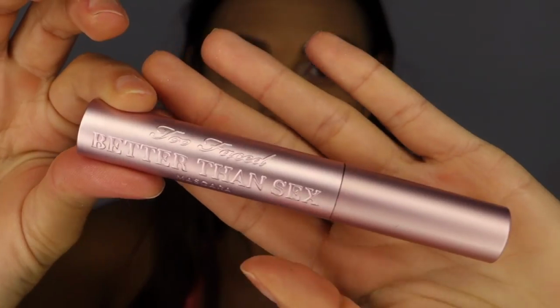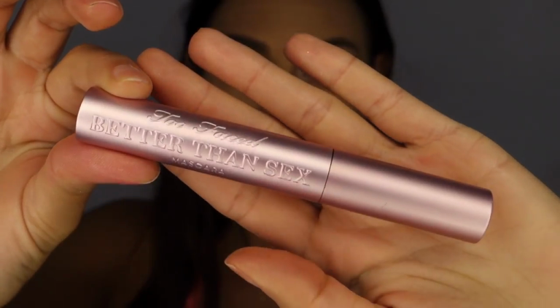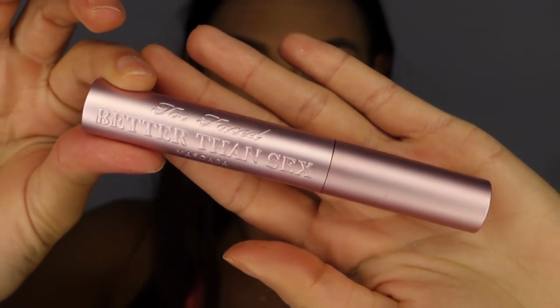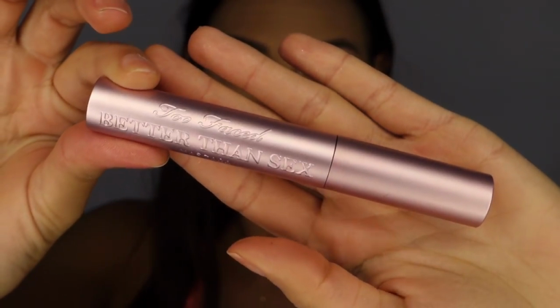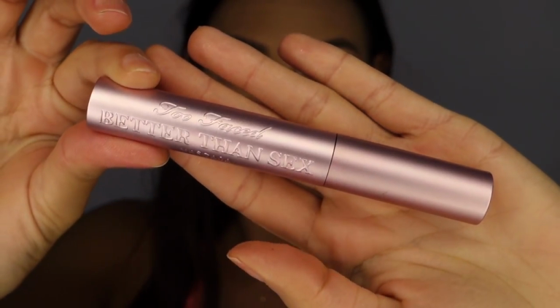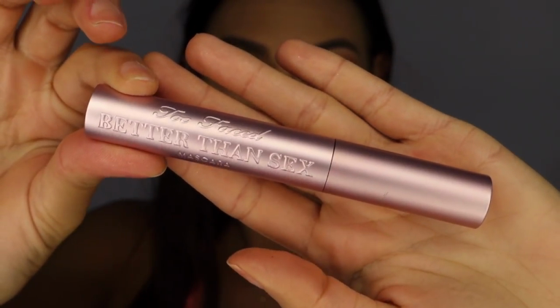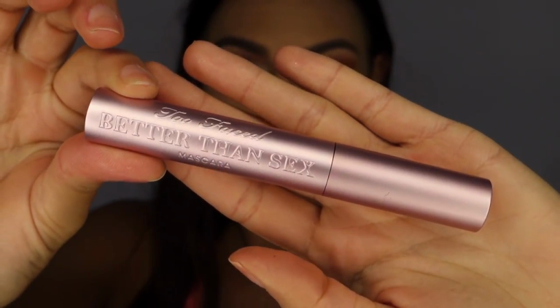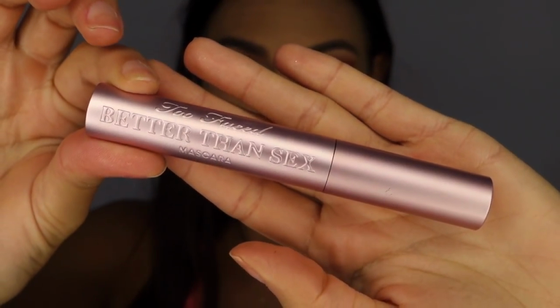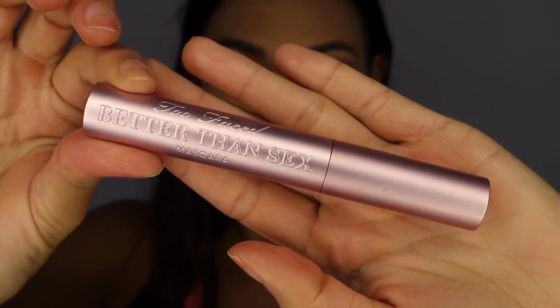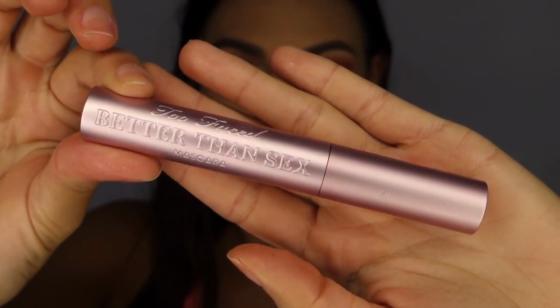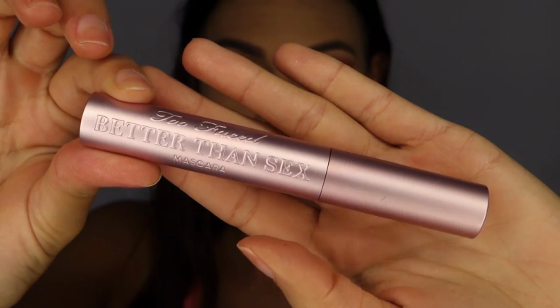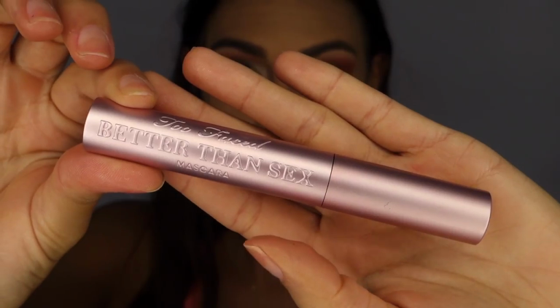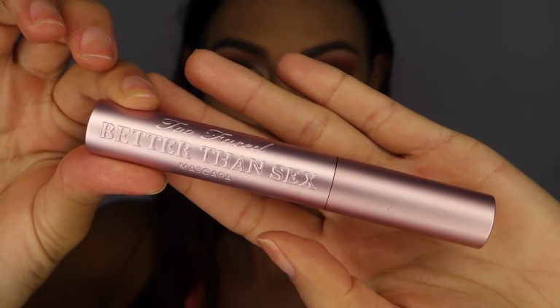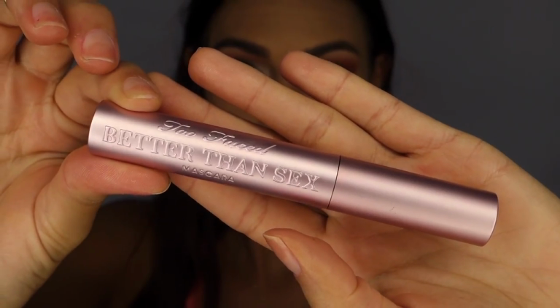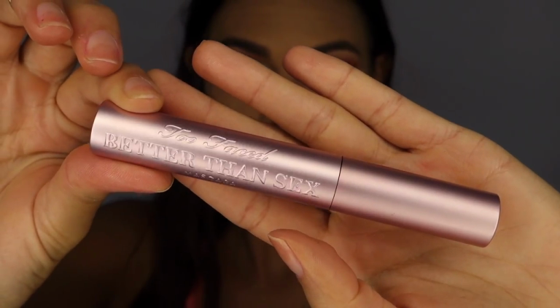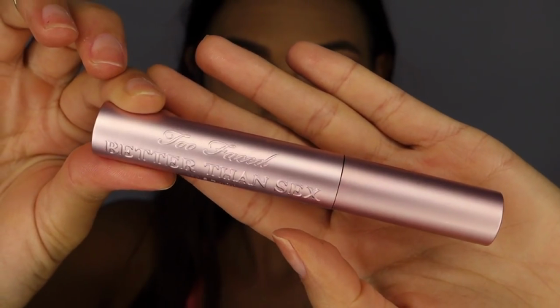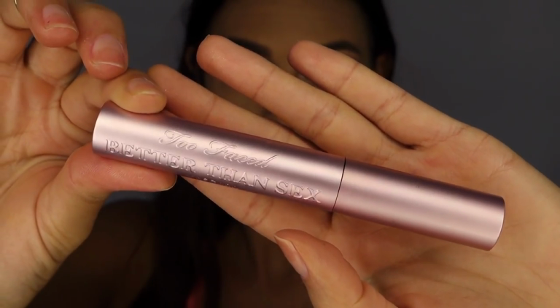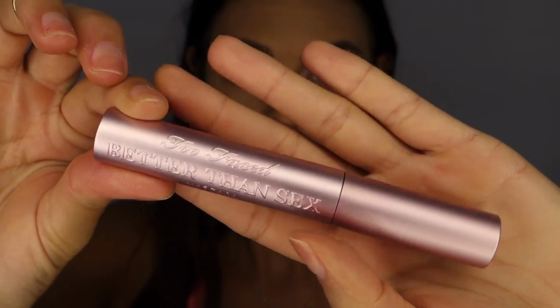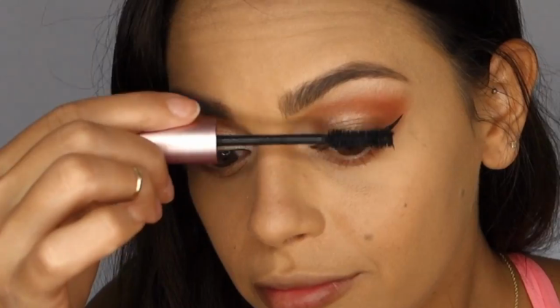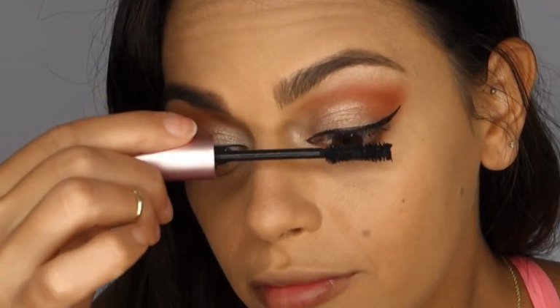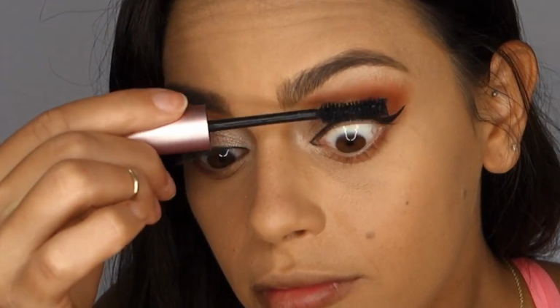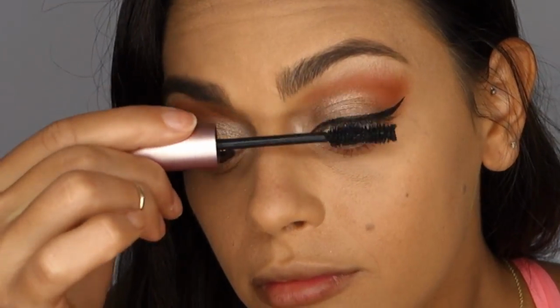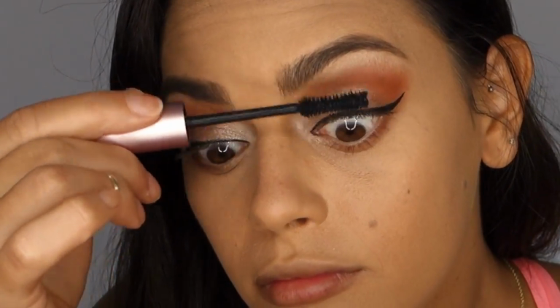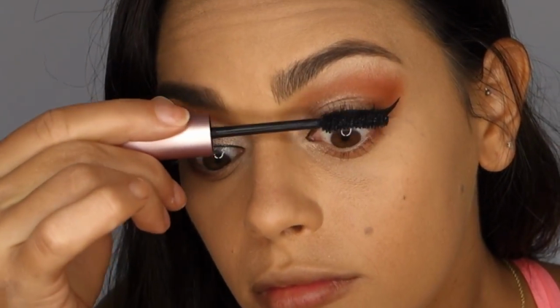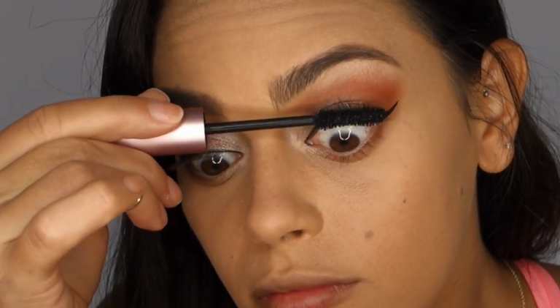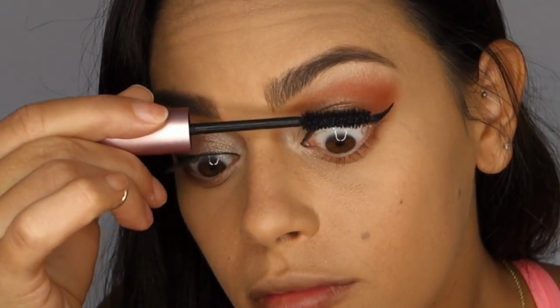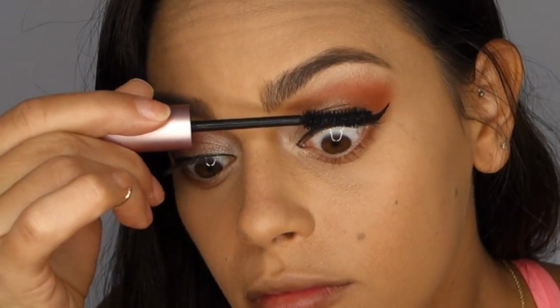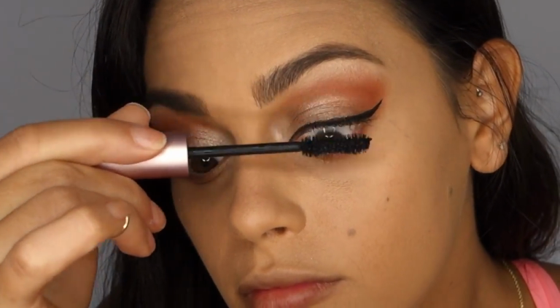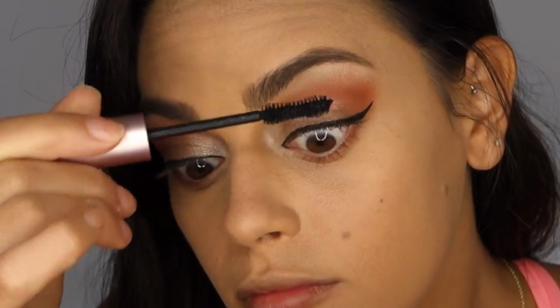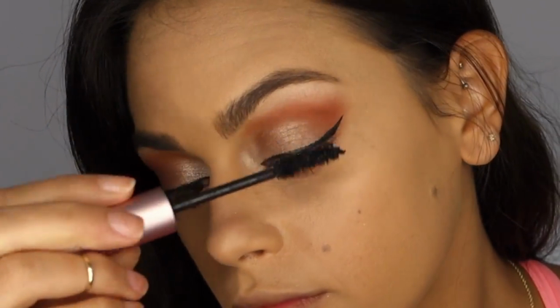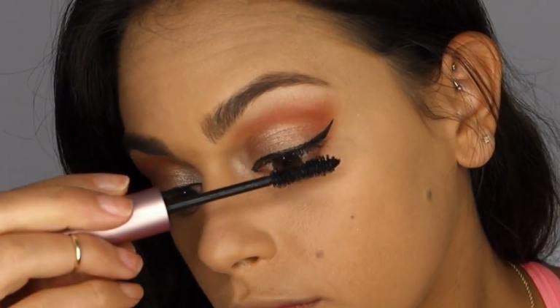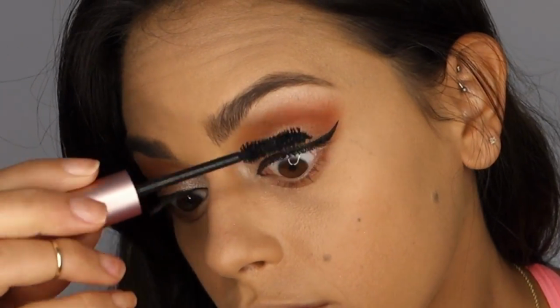Now I'm going to apply the Too Faced Better Than Sex Mascara to the top and bottom lash line.